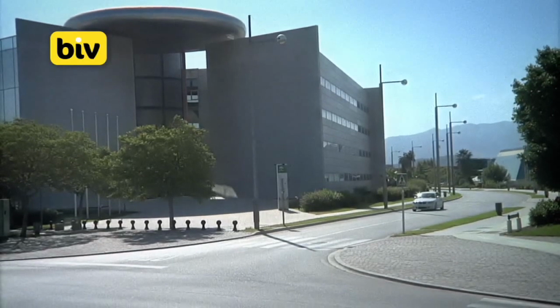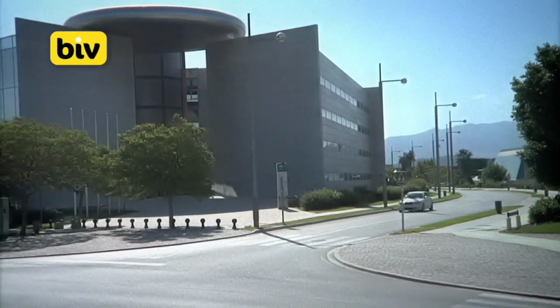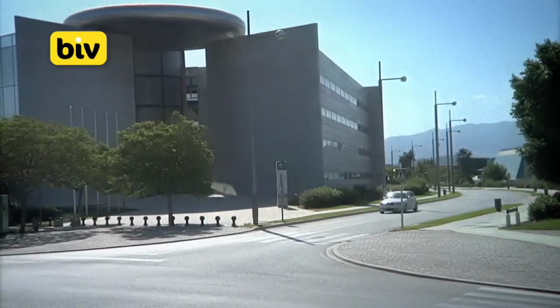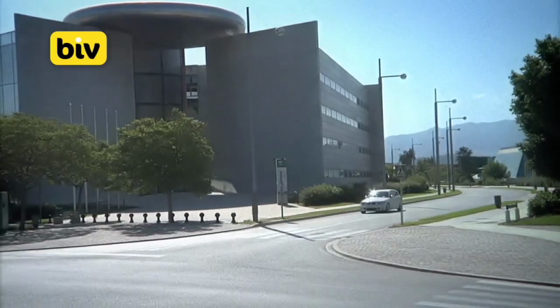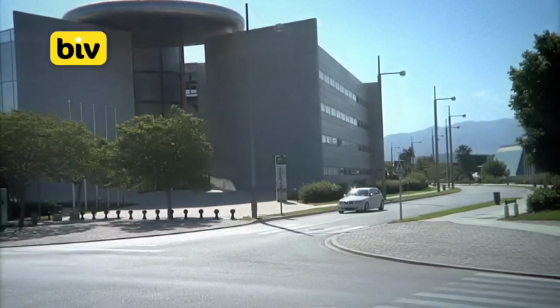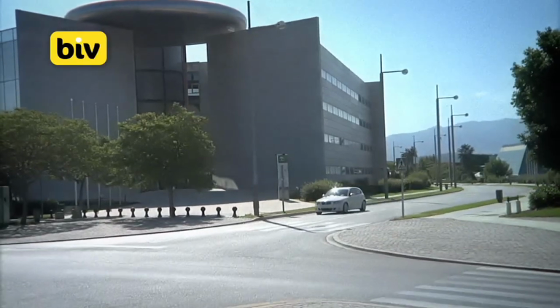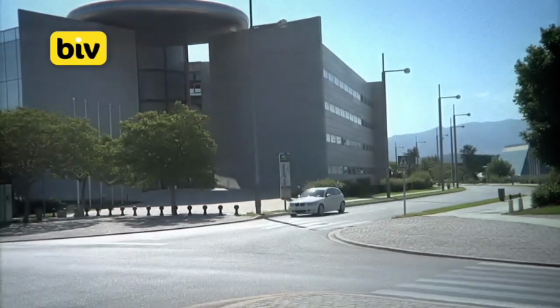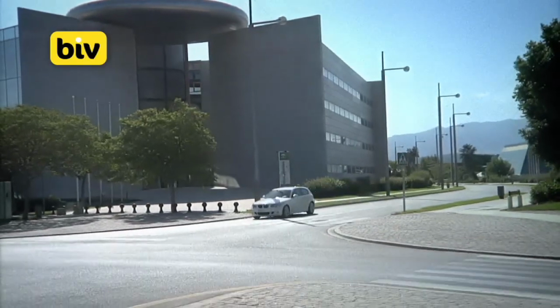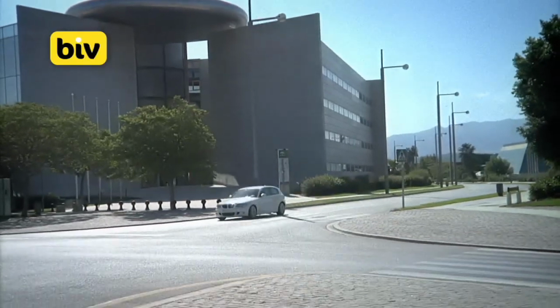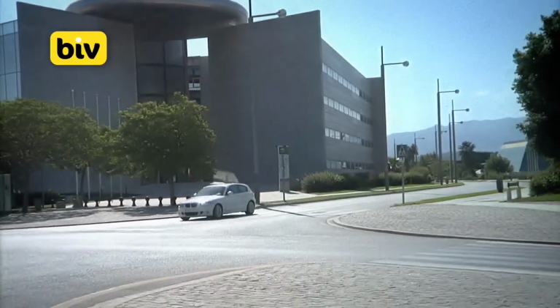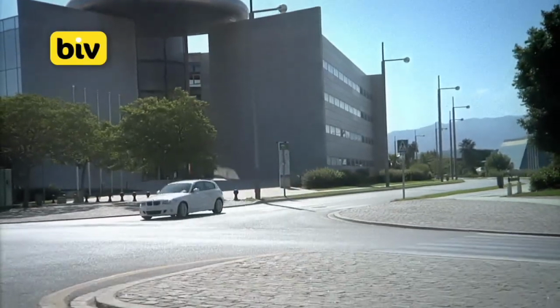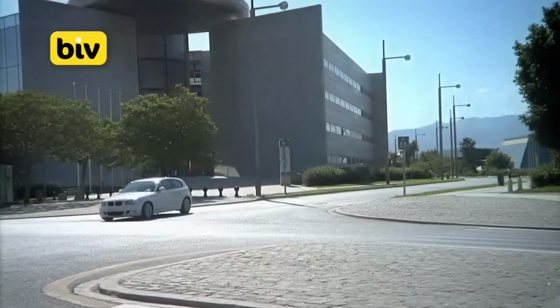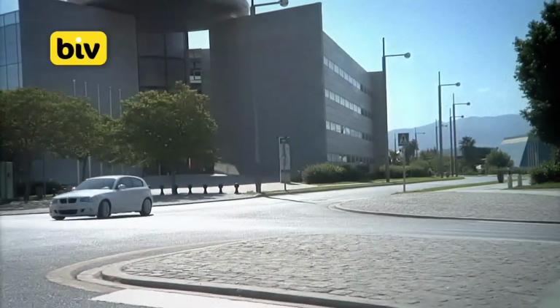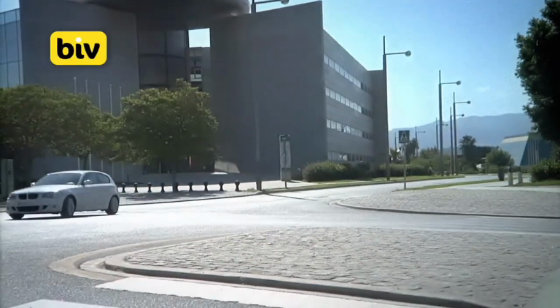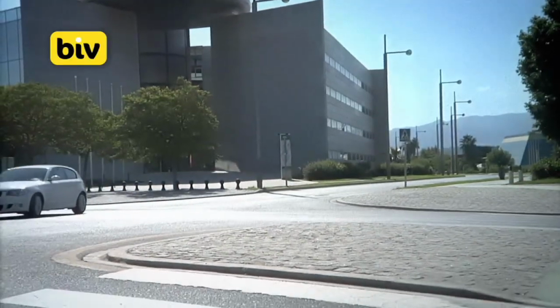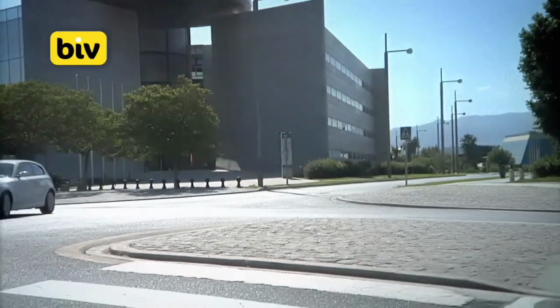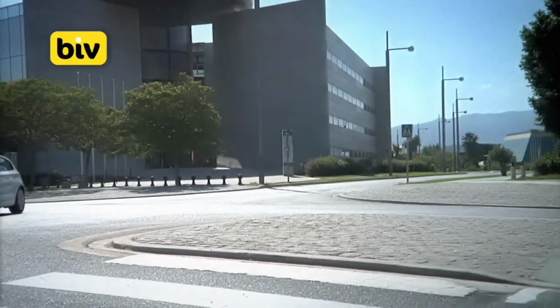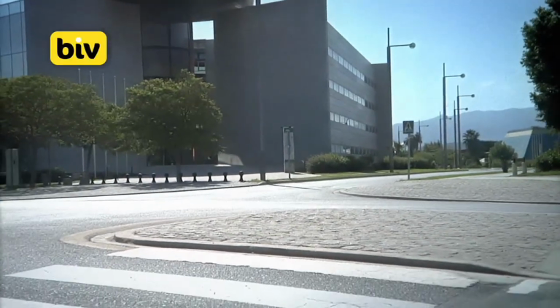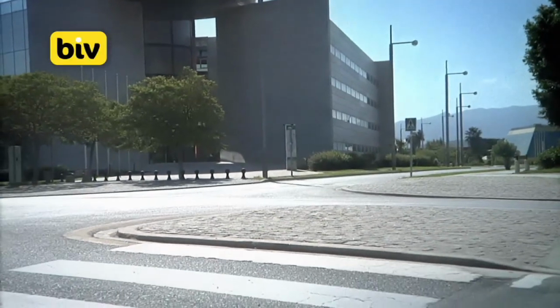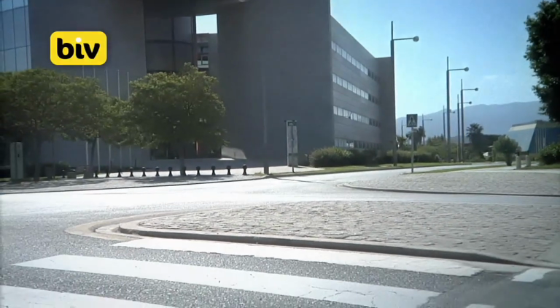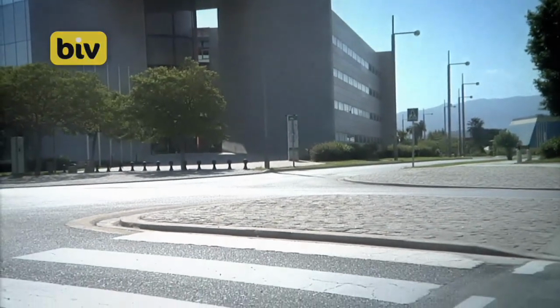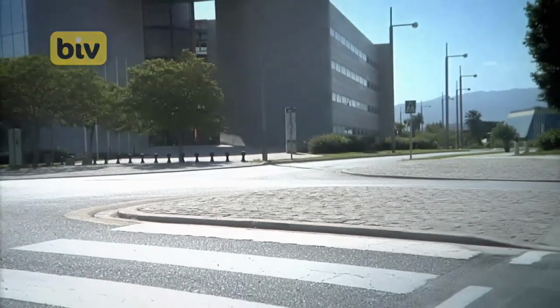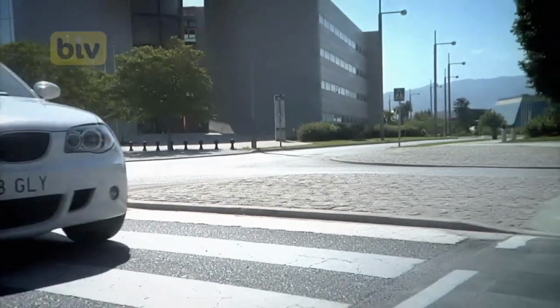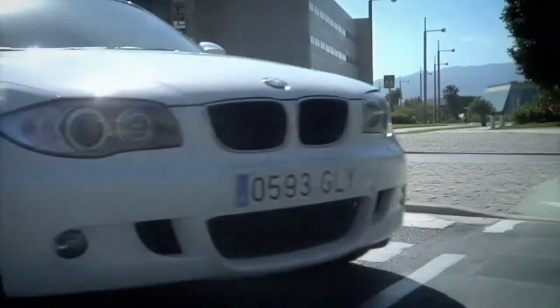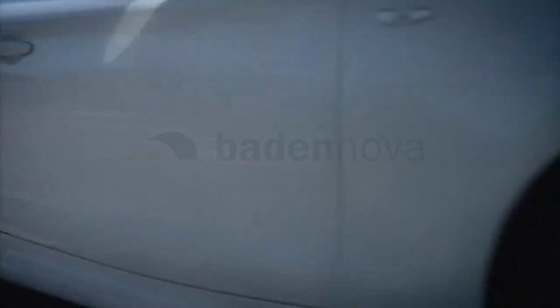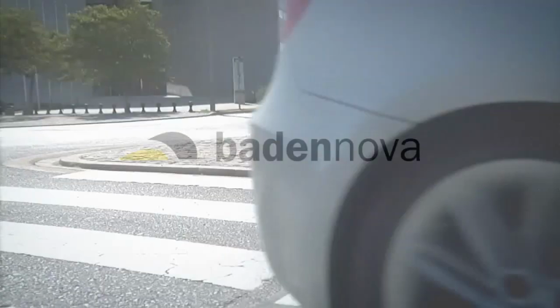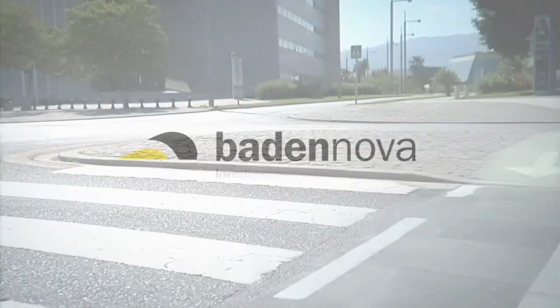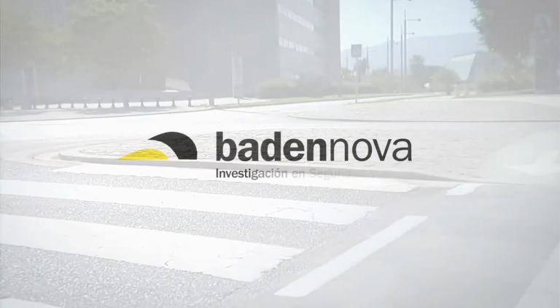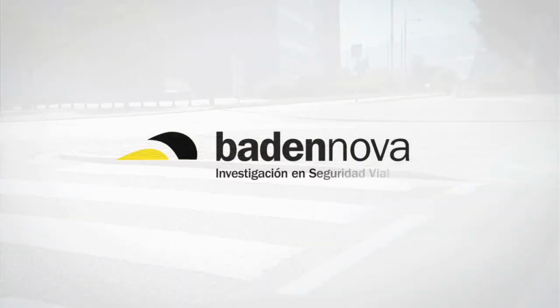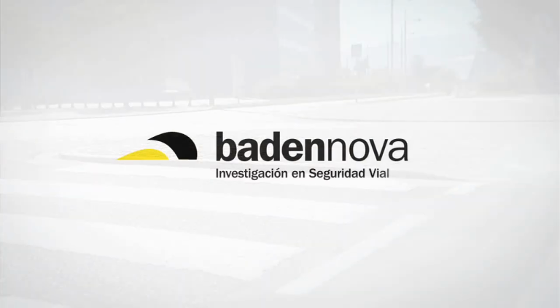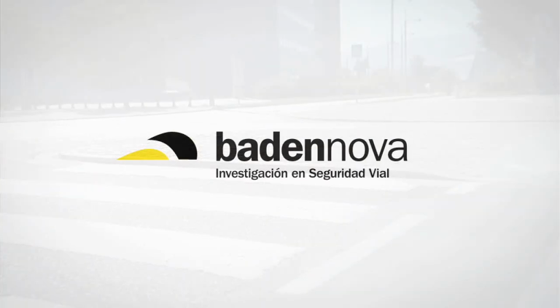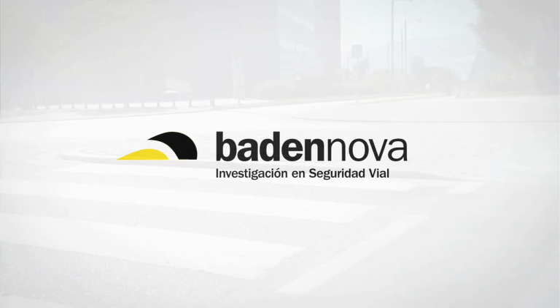The next generation of speed bumps. The intelligent speed bump. BIV by Badanova.